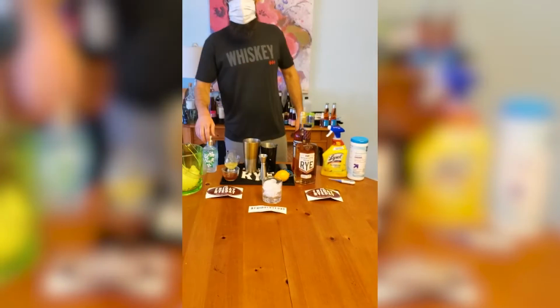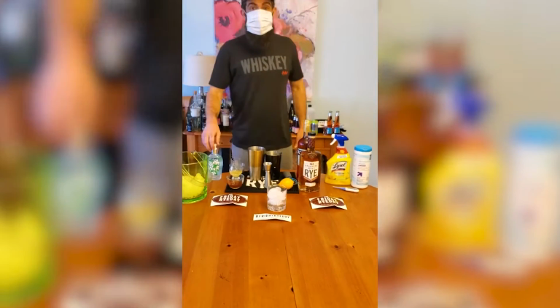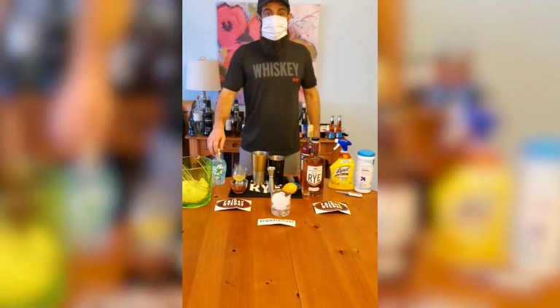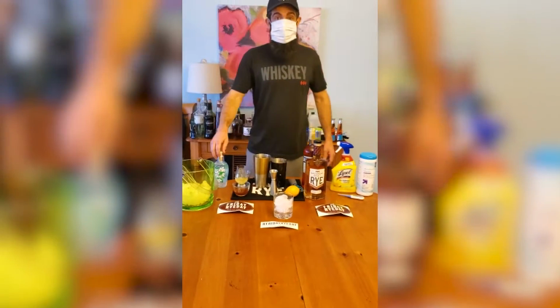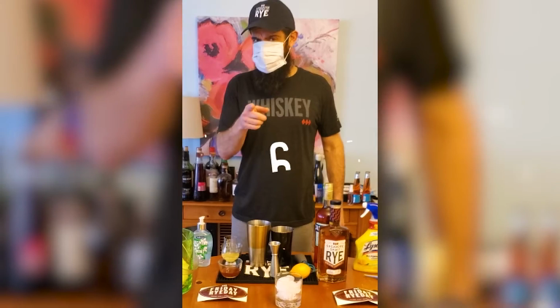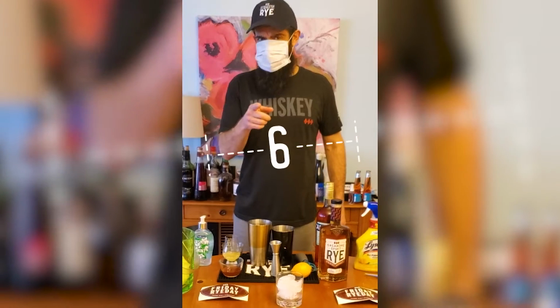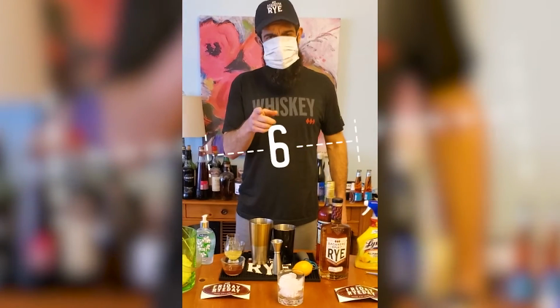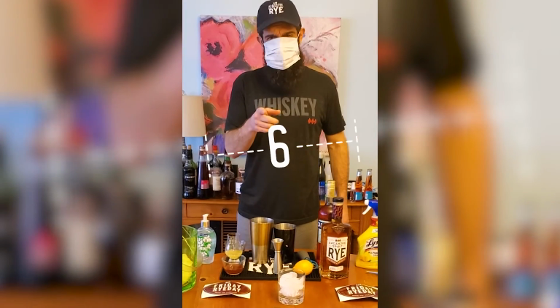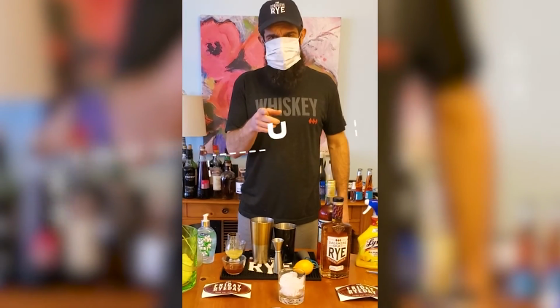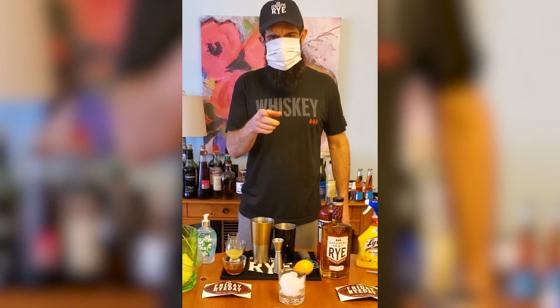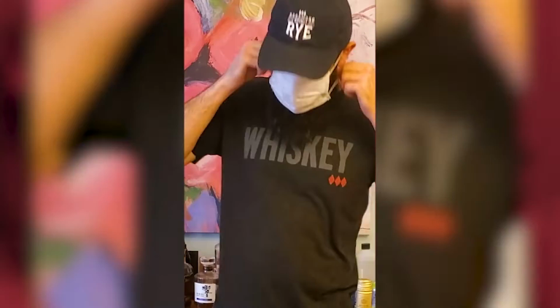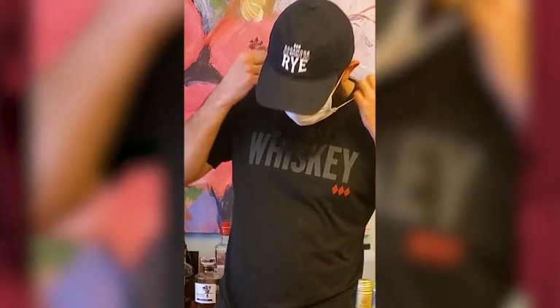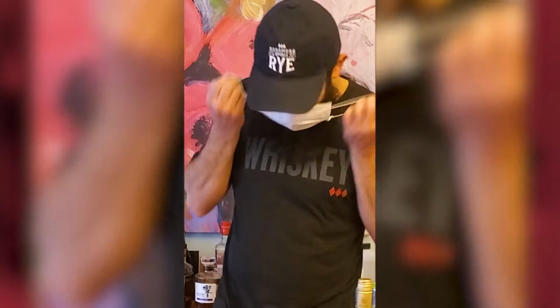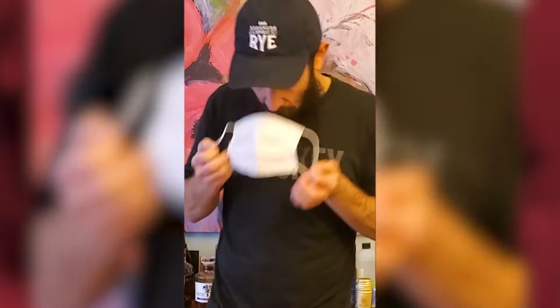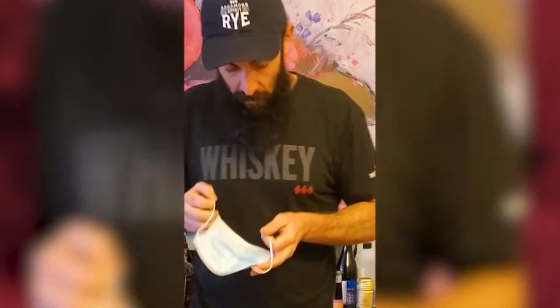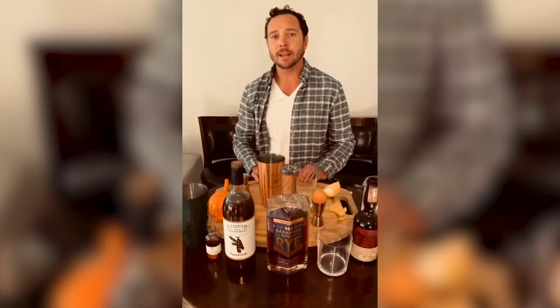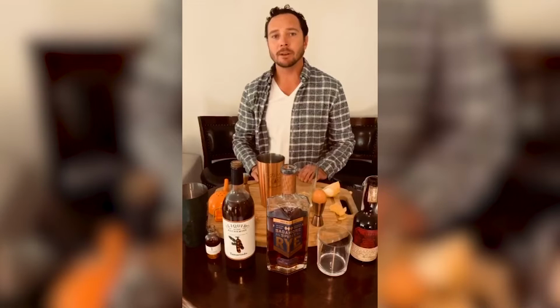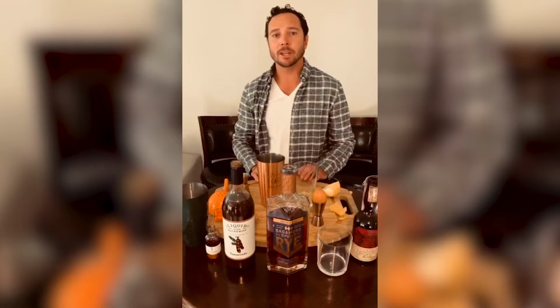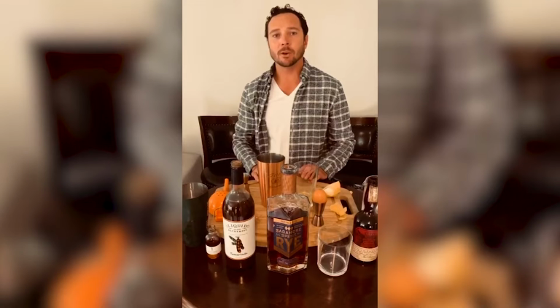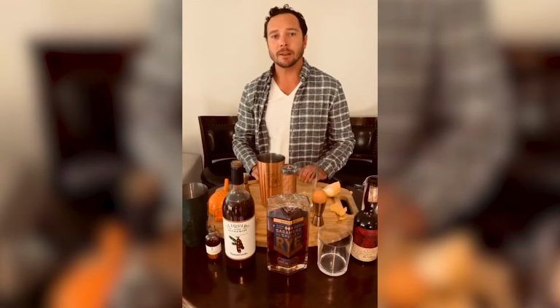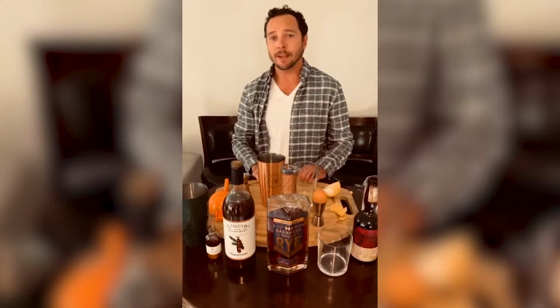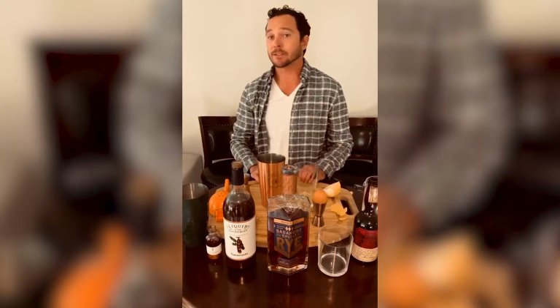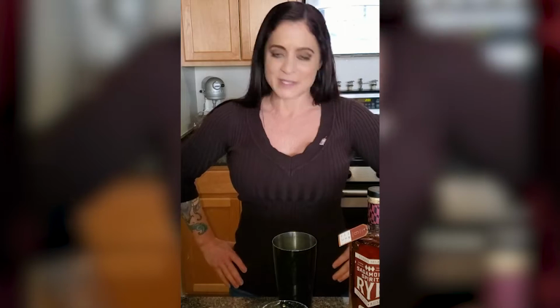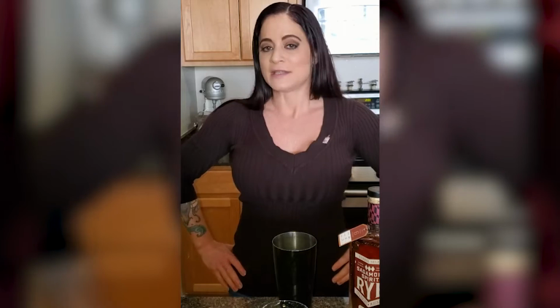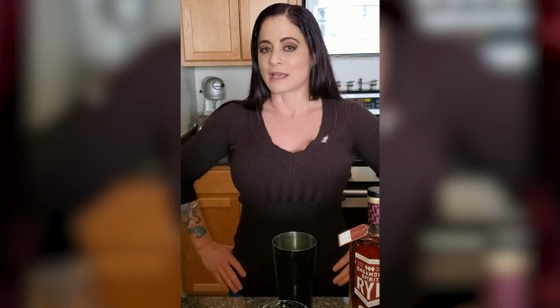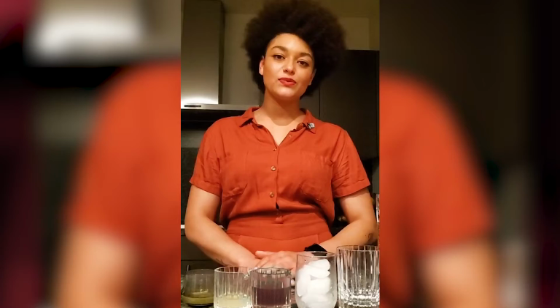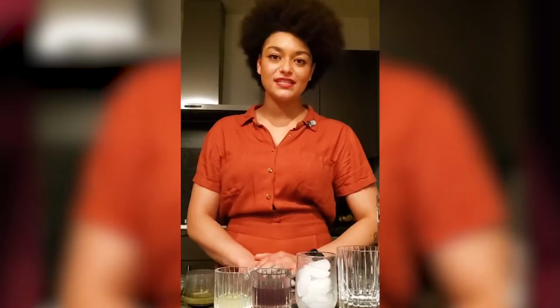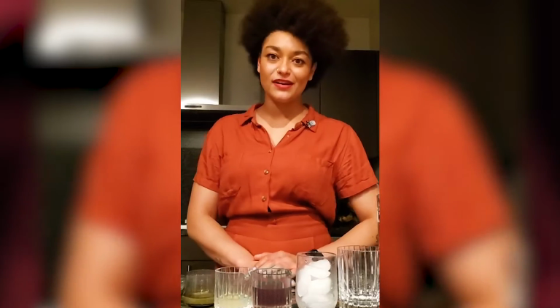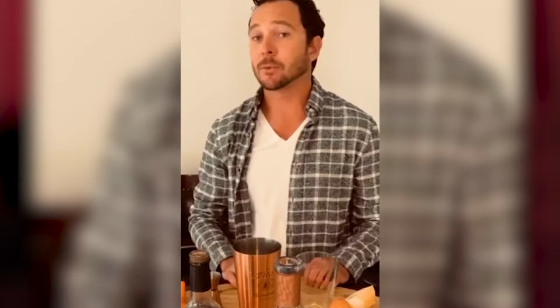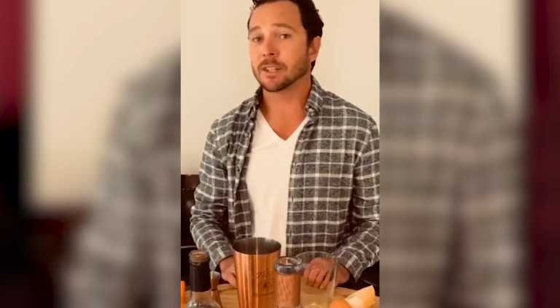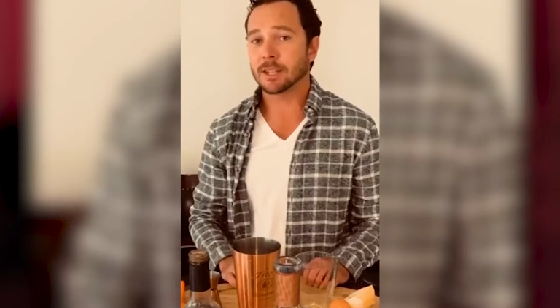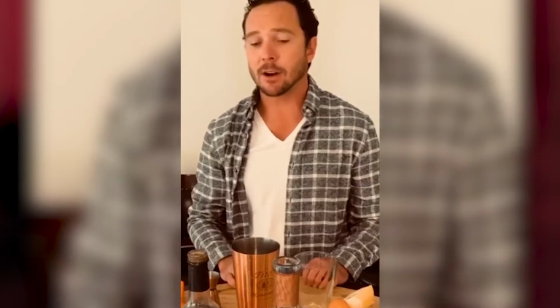Hey guys, are you six feet away? All right. Today I'm going to make you one of my favorites — Whiskey Sour.